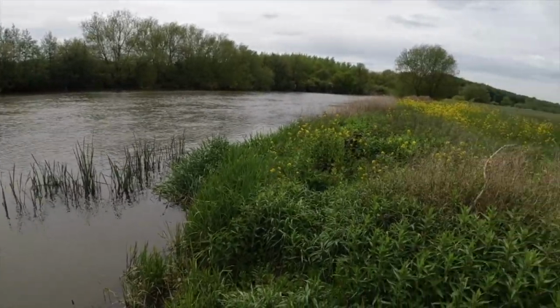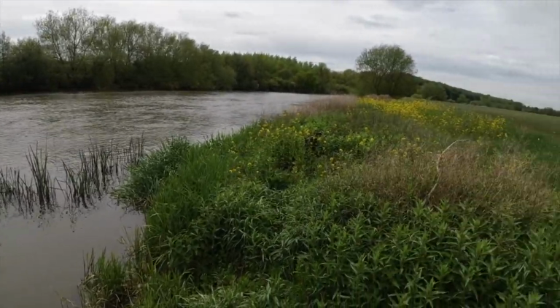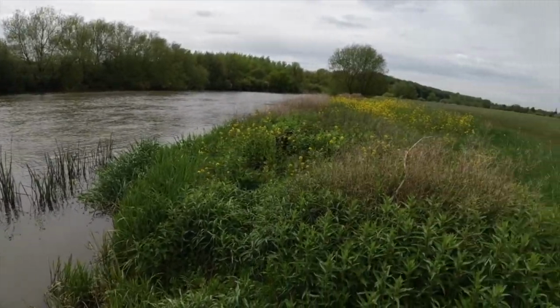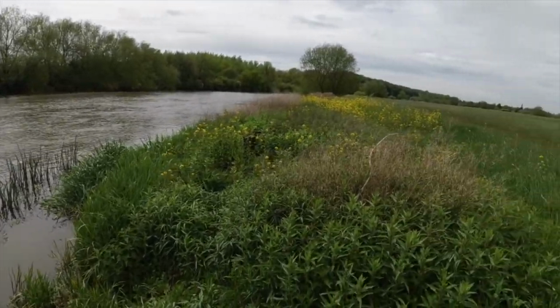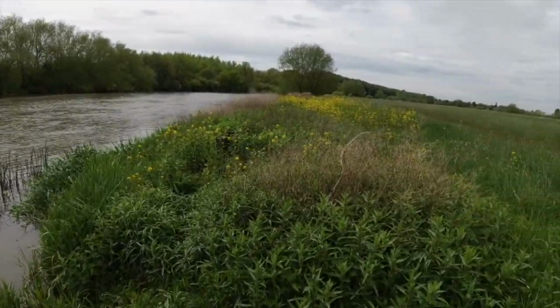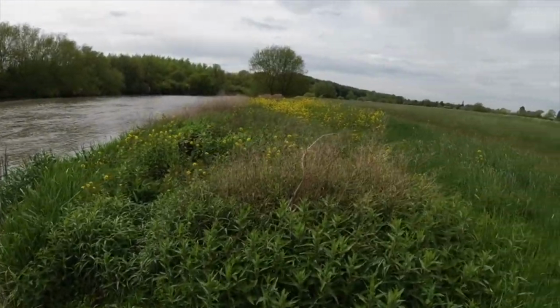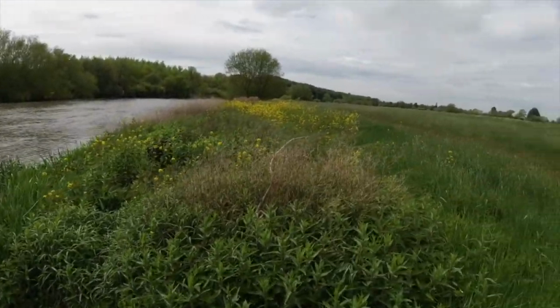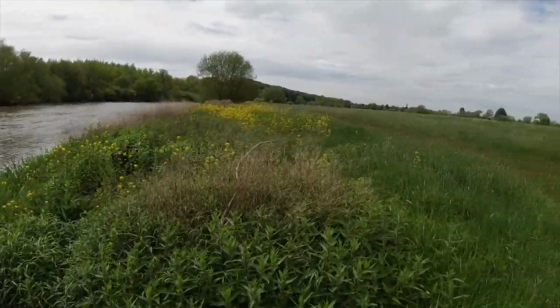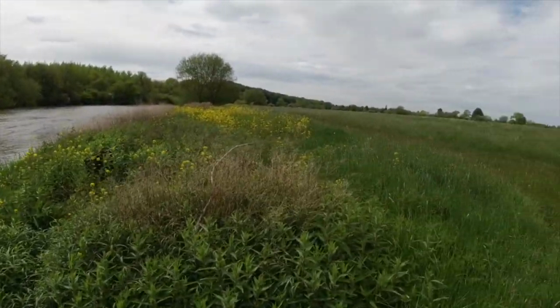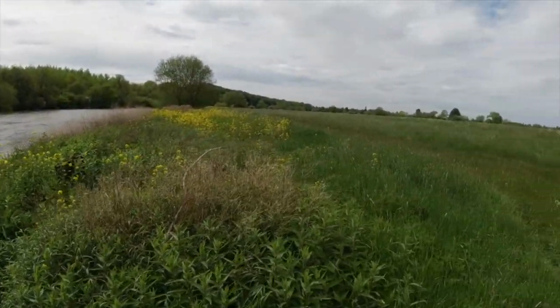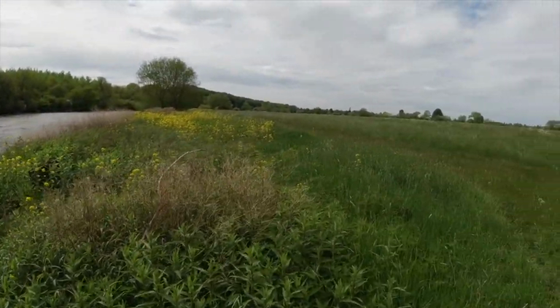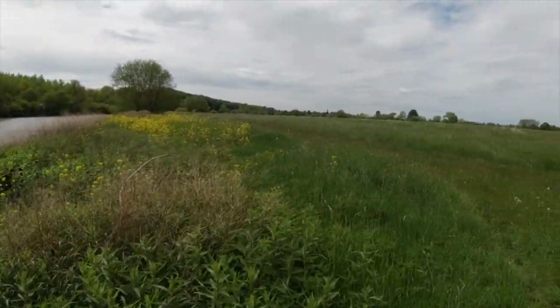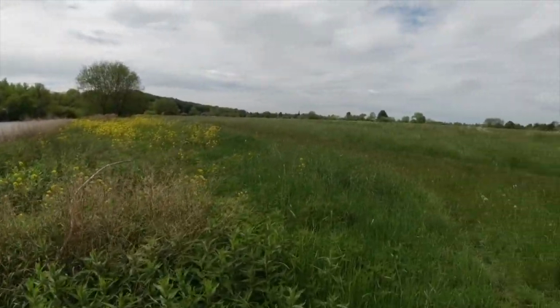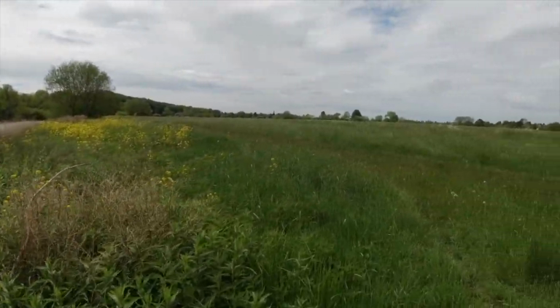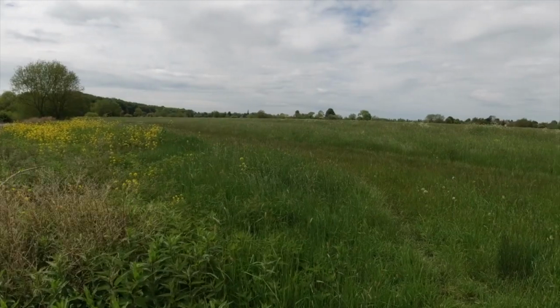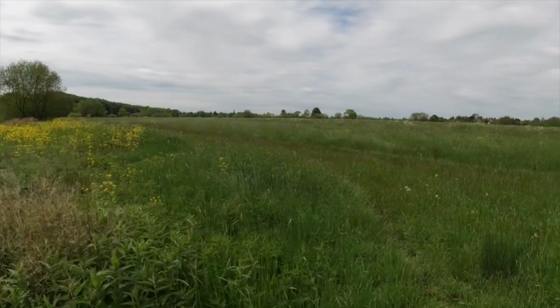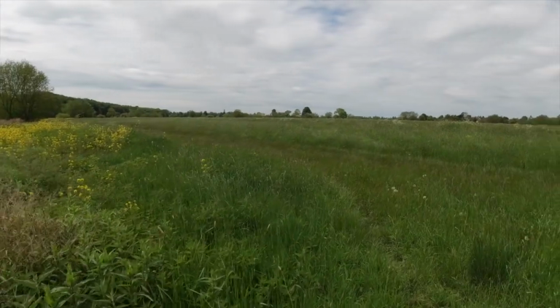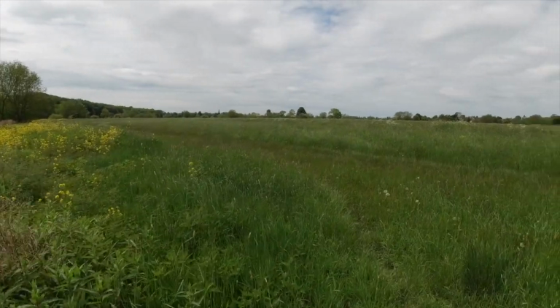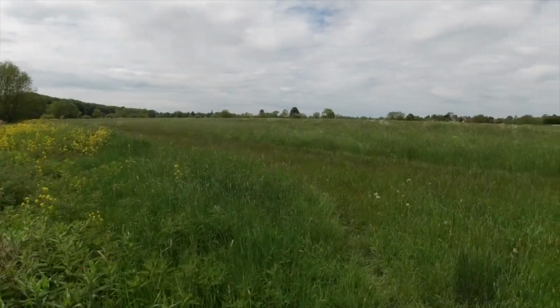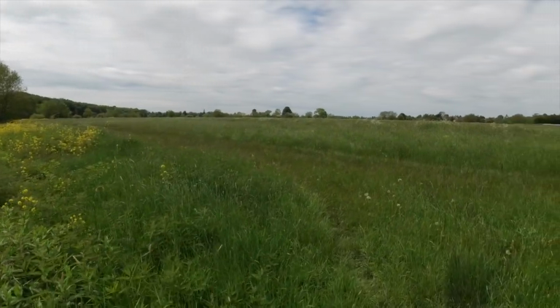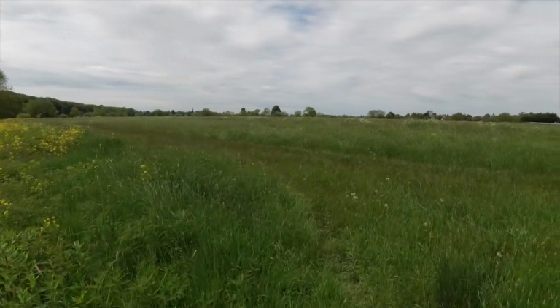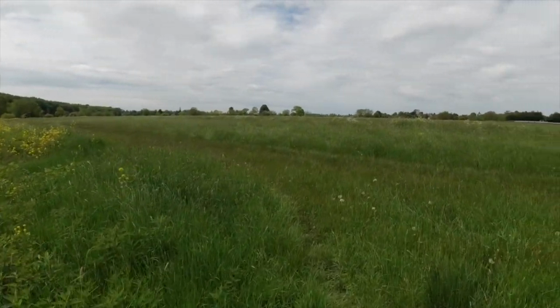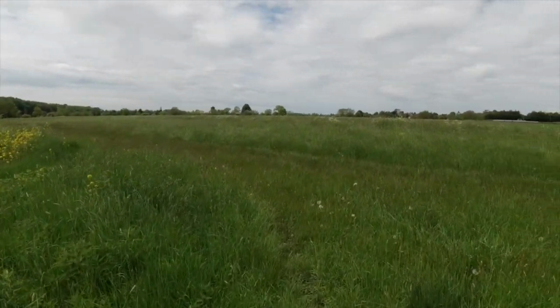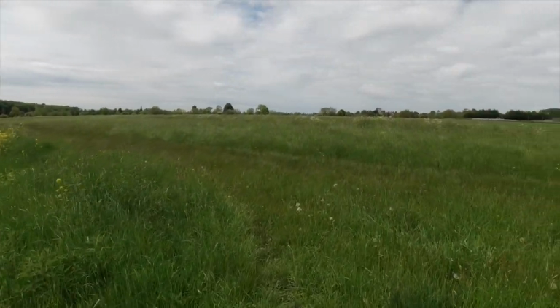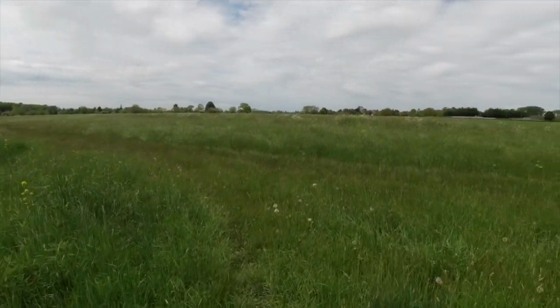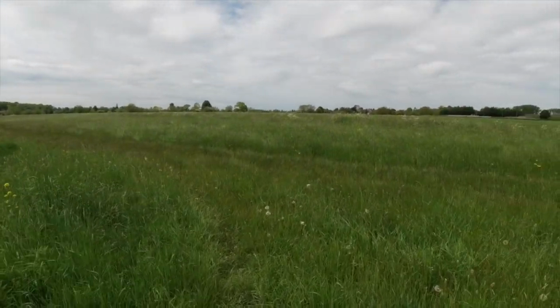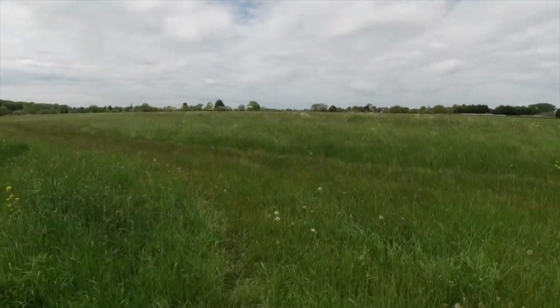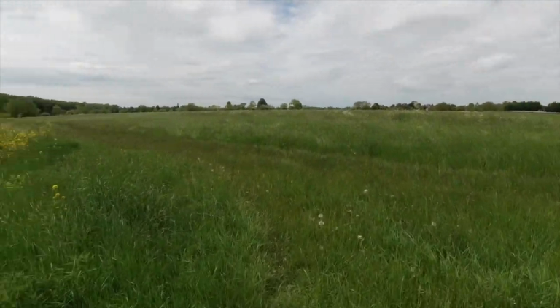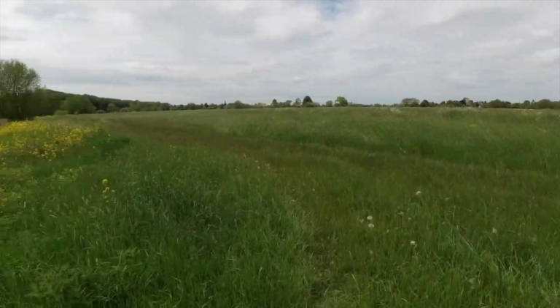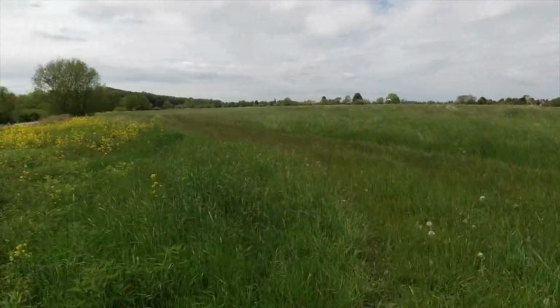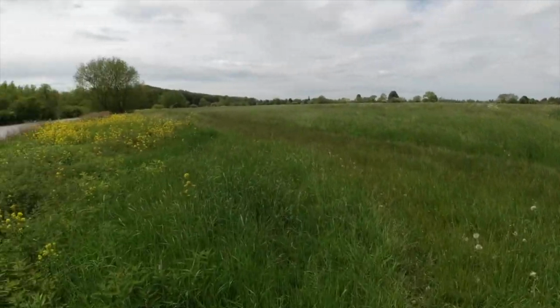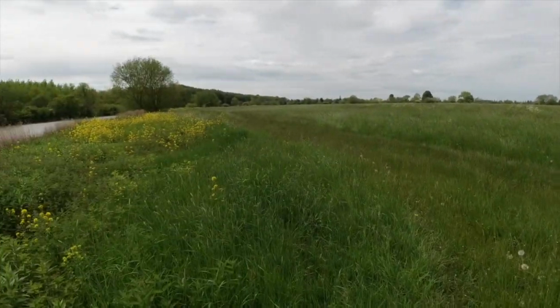Beautiful meadow here. Look at this — just a field, it's huge. All being left just for wildflowers.